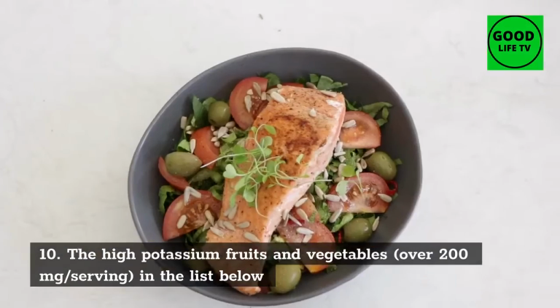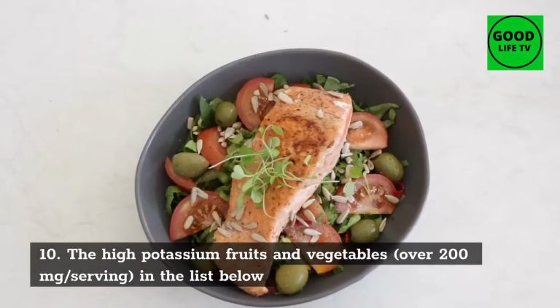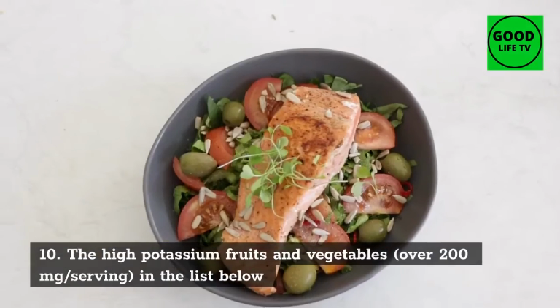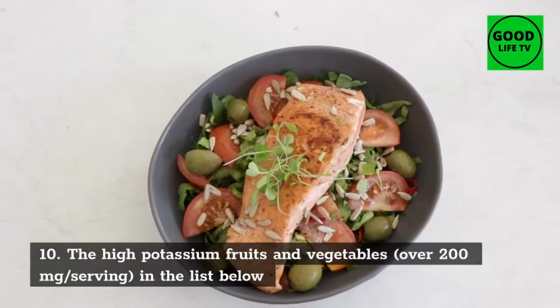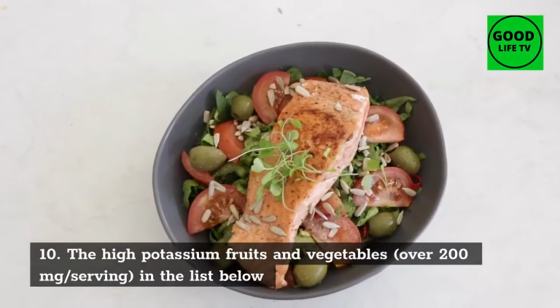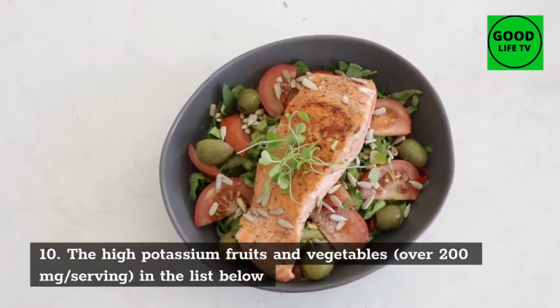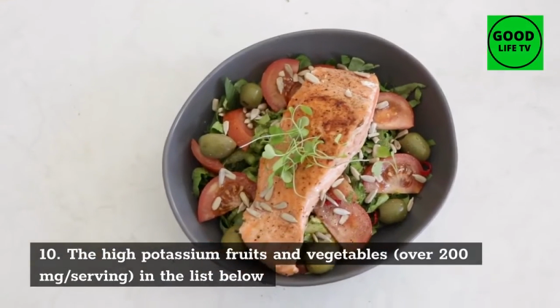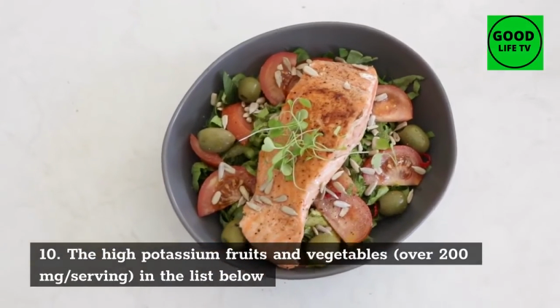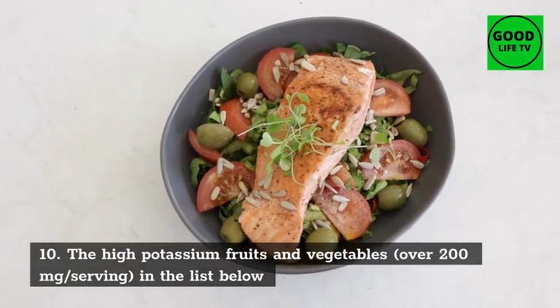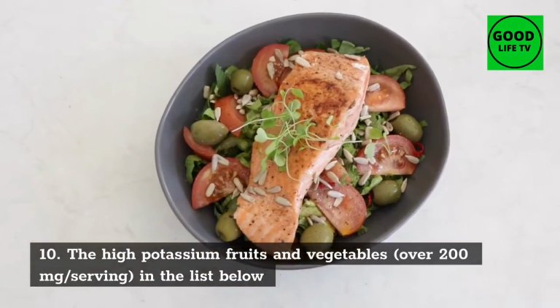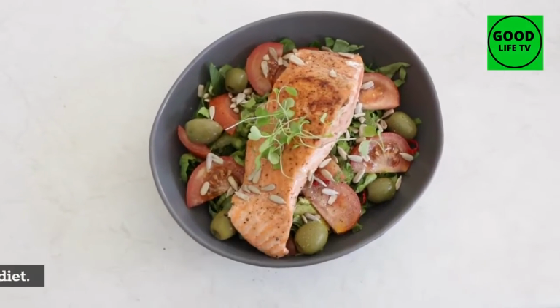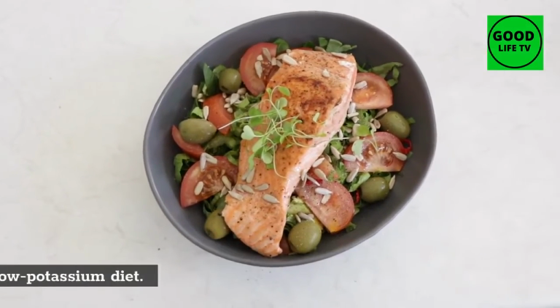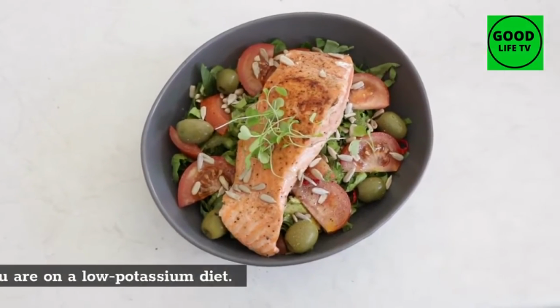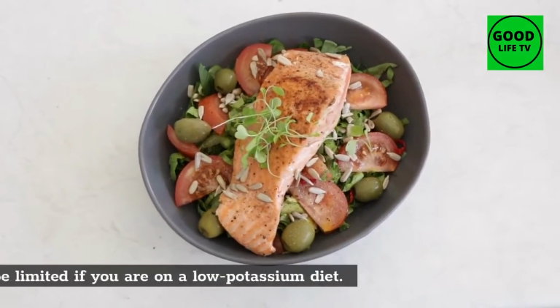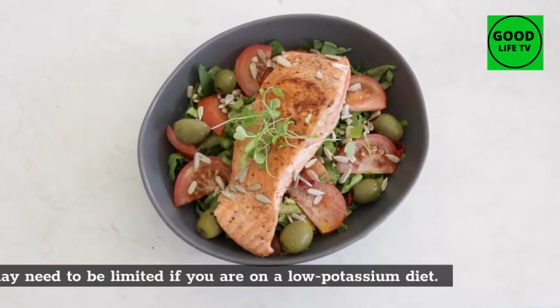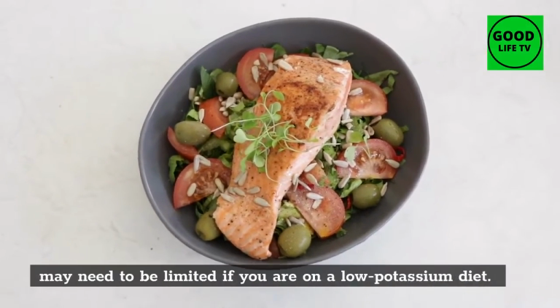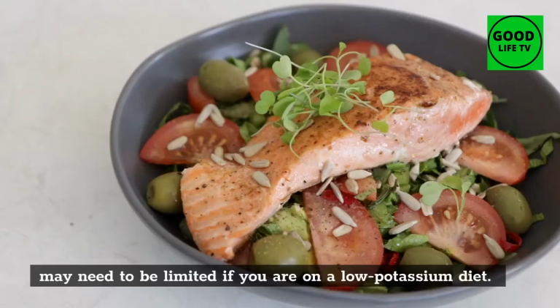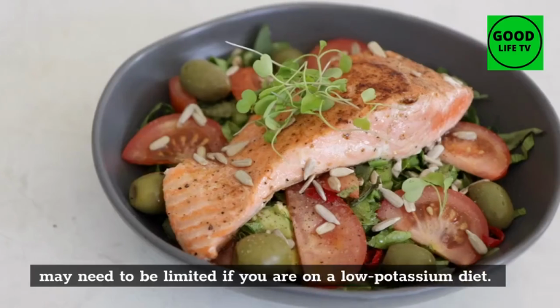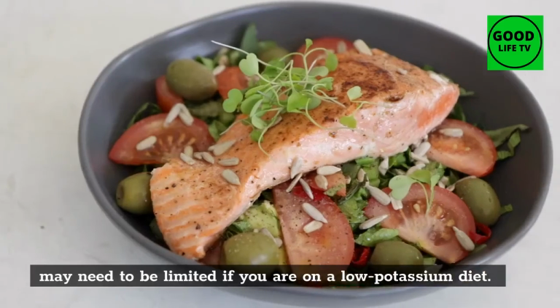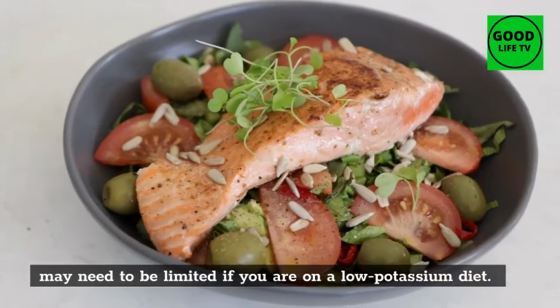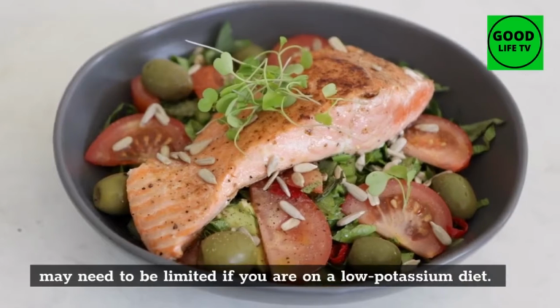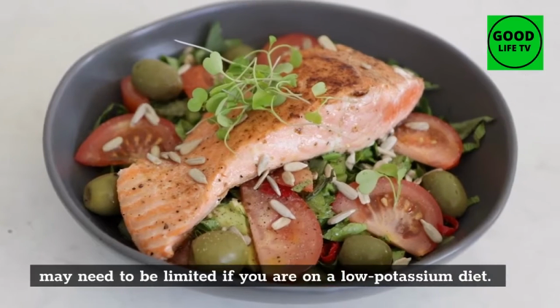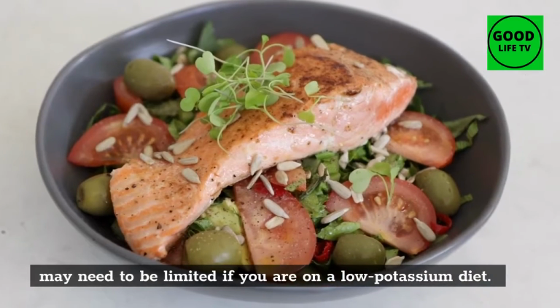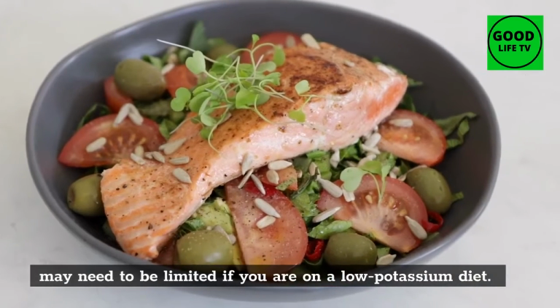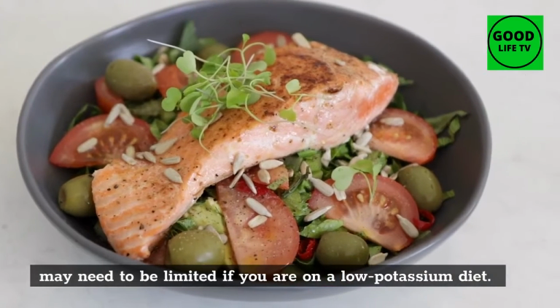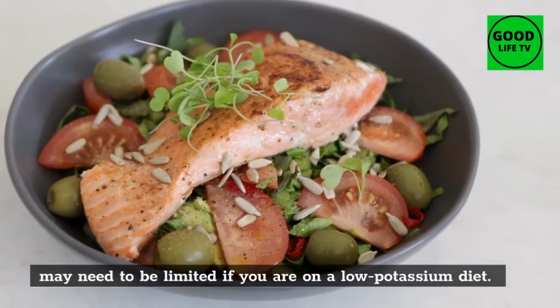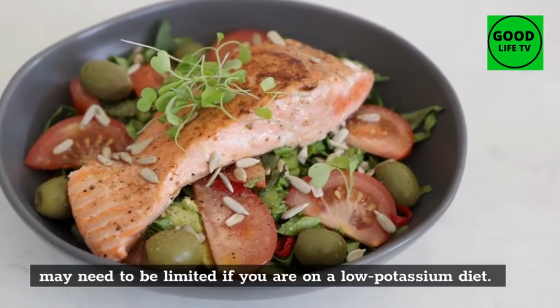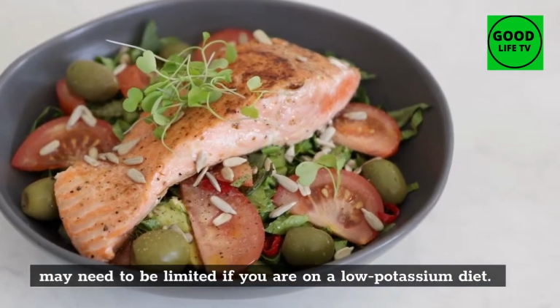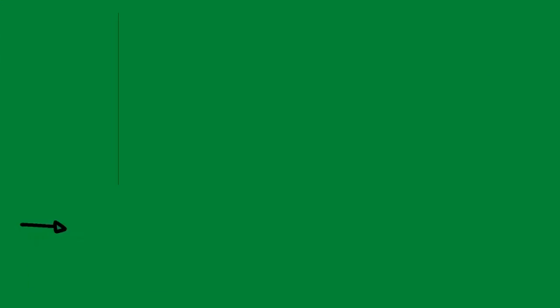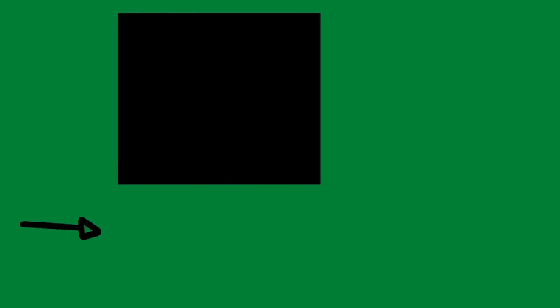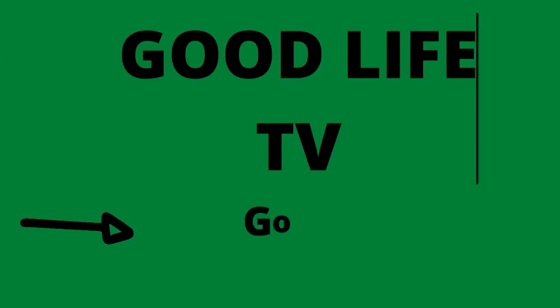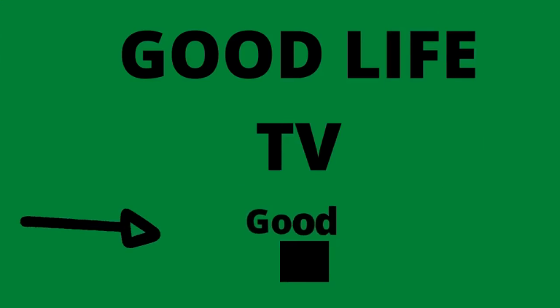10. Cucumbers: the high potassium fruits and vegetables — over 200 milligrams per serving — listed below may need to be limited if you are on a low potassium diet.